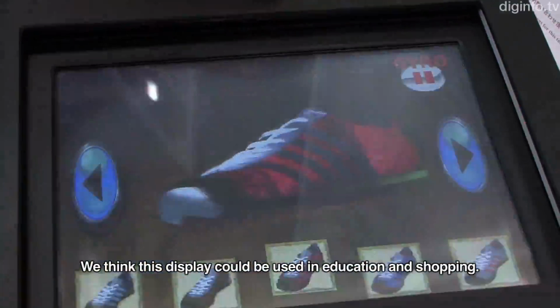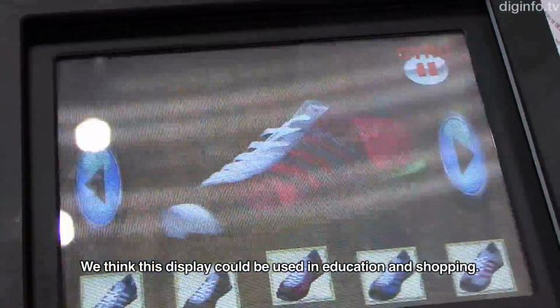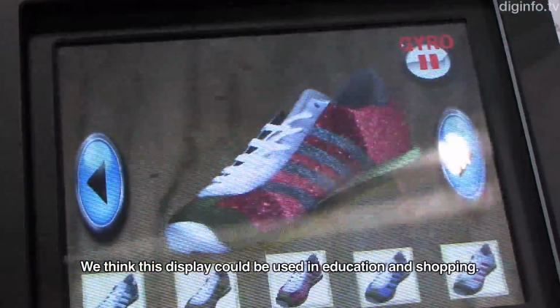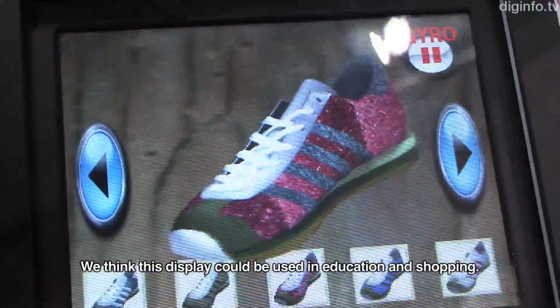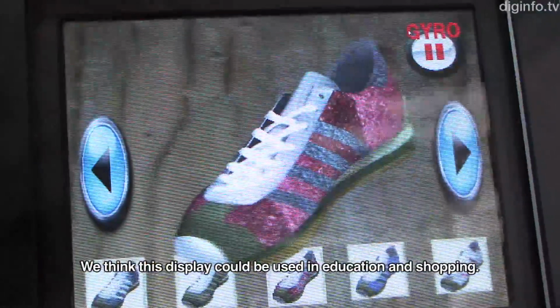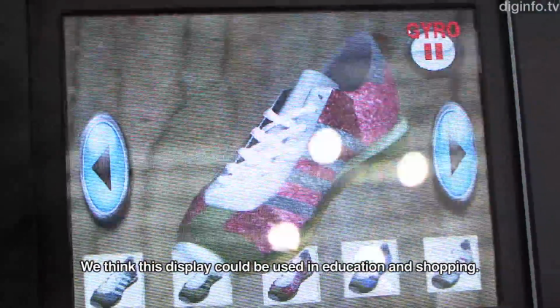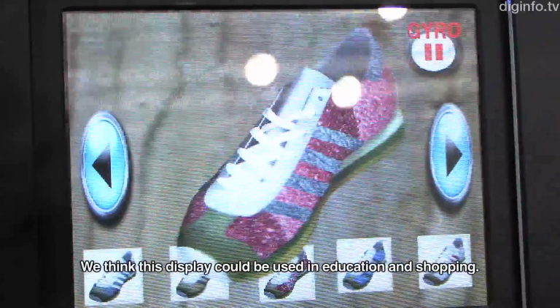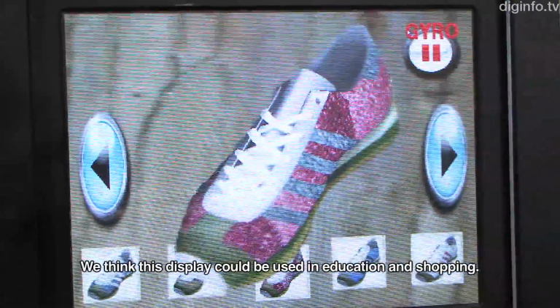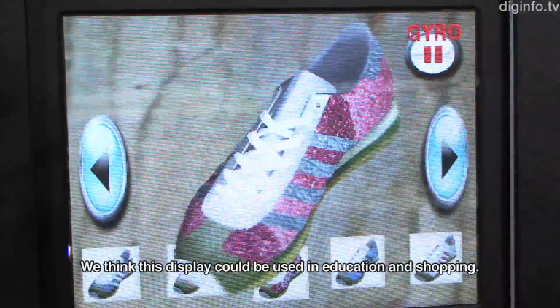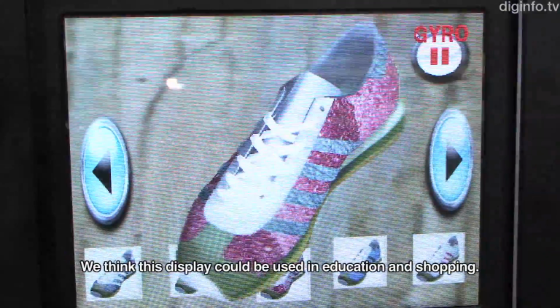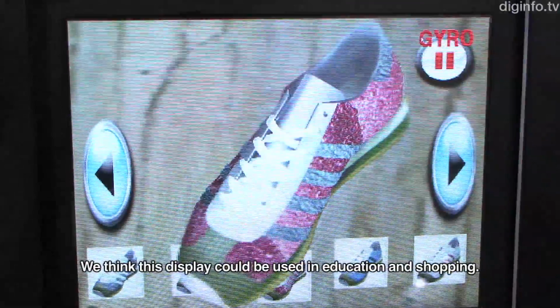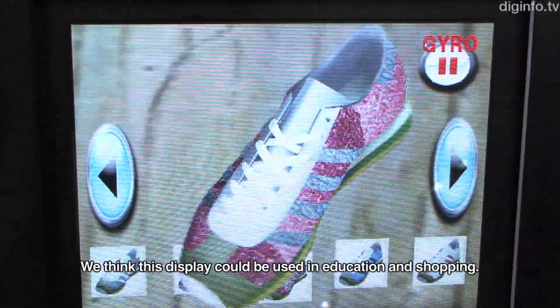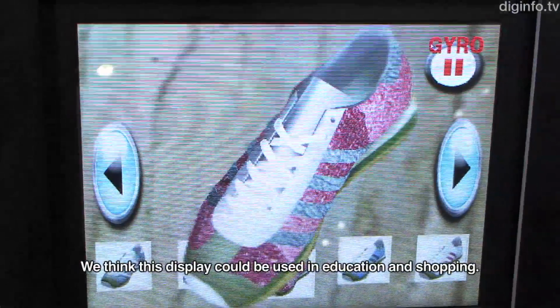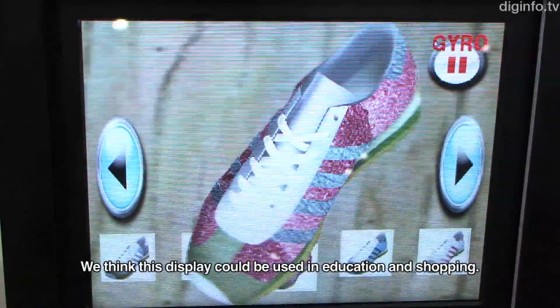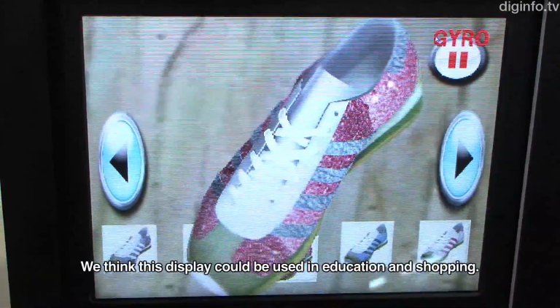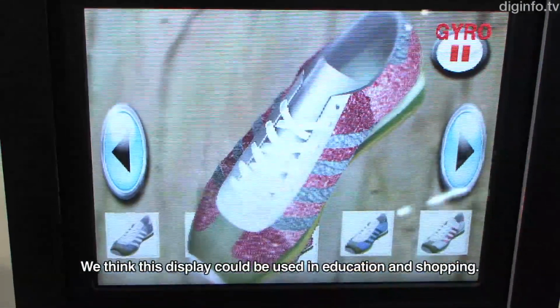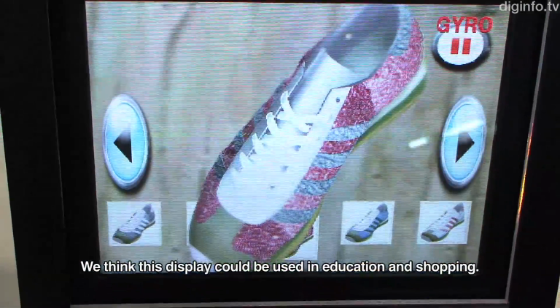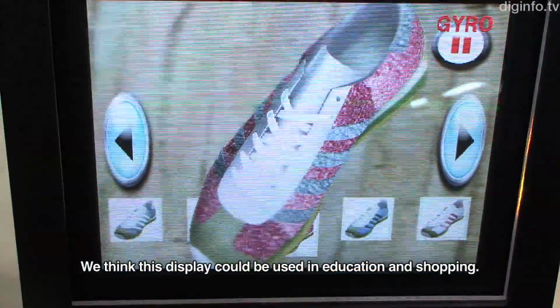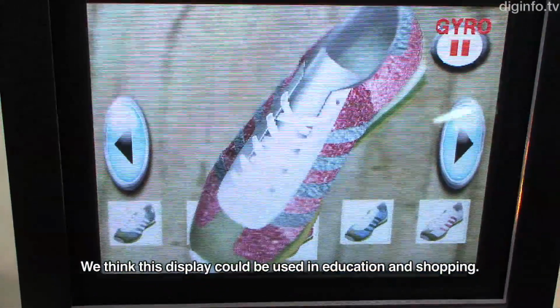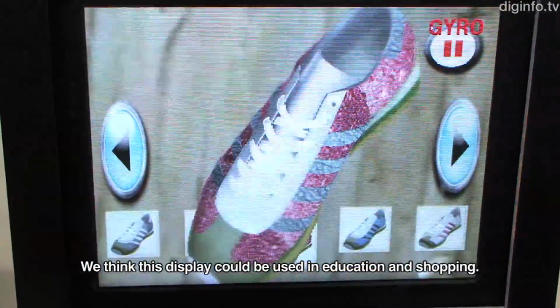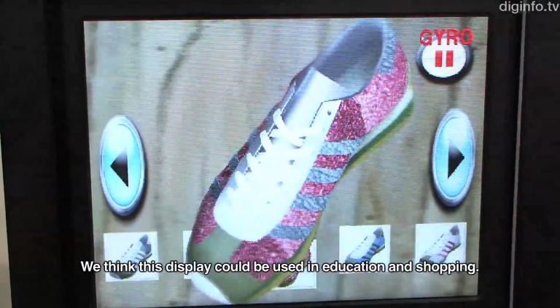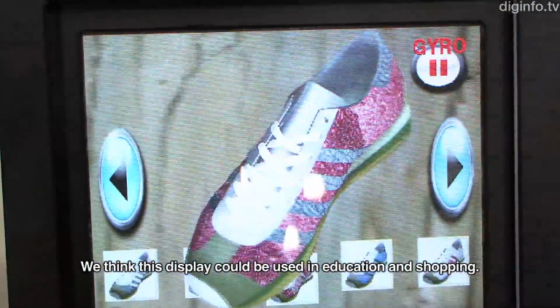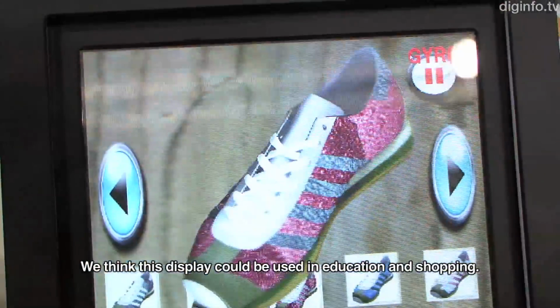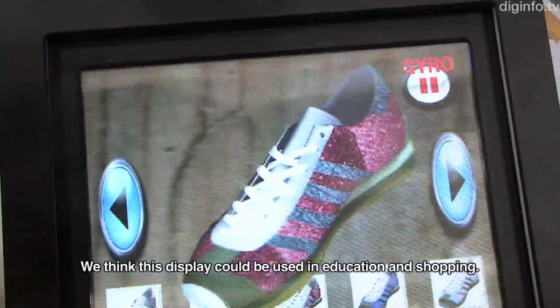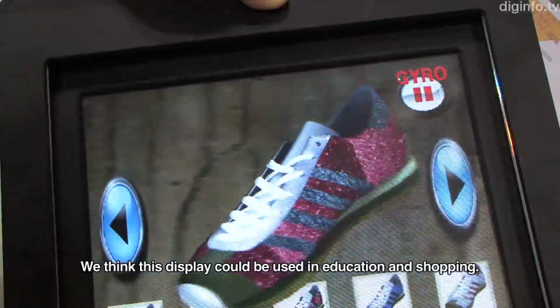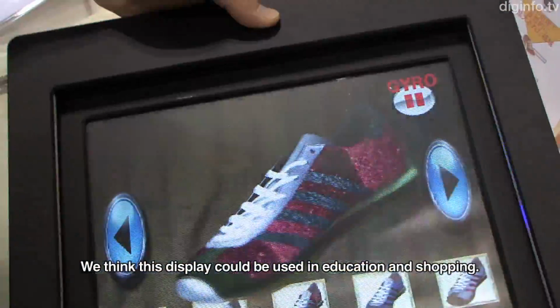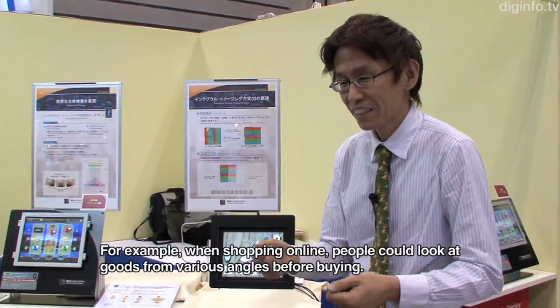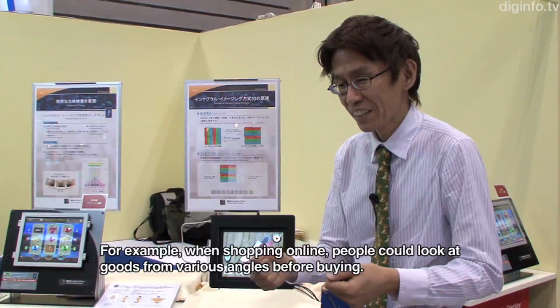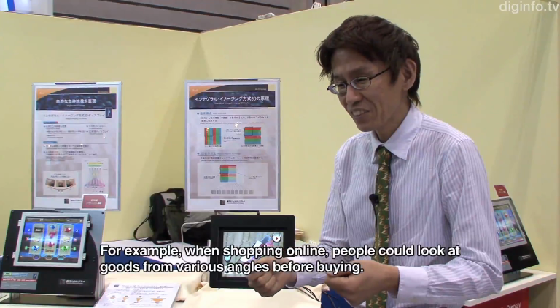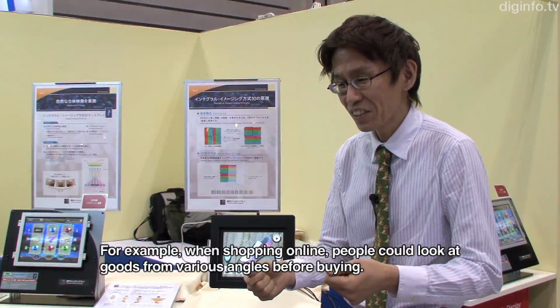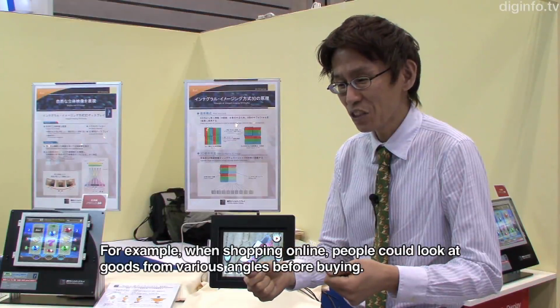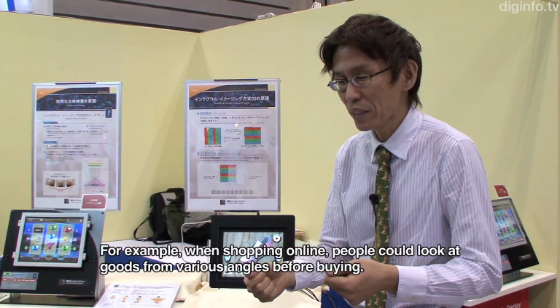This technology can be used in education, shopping, or in electronic commerce.